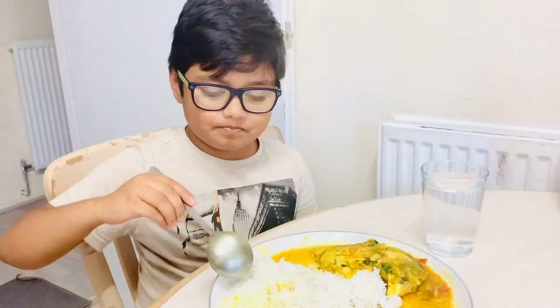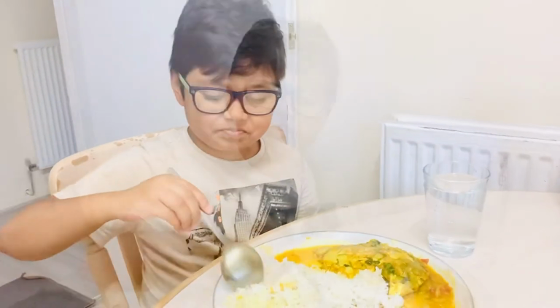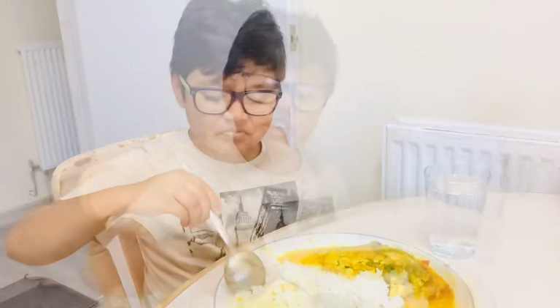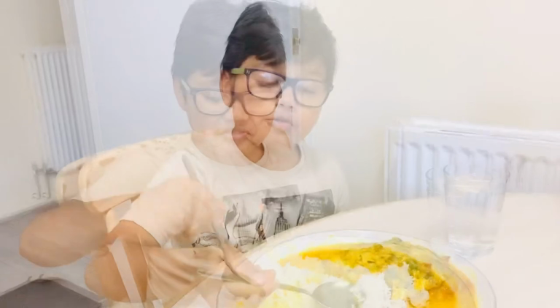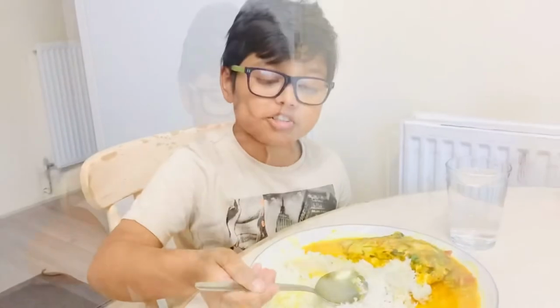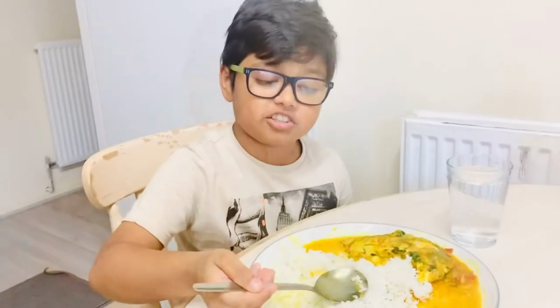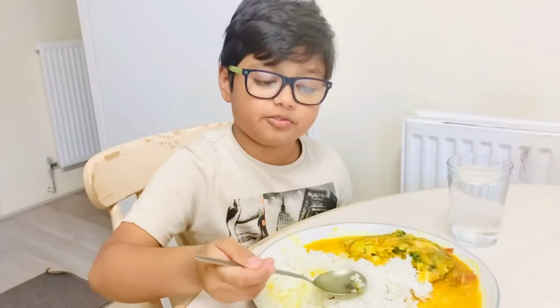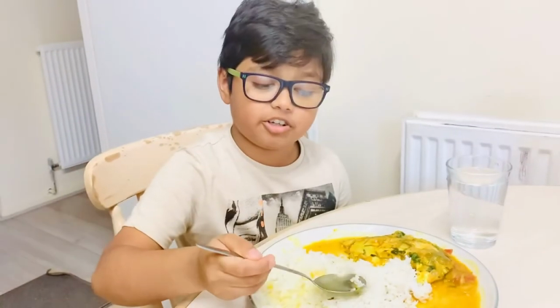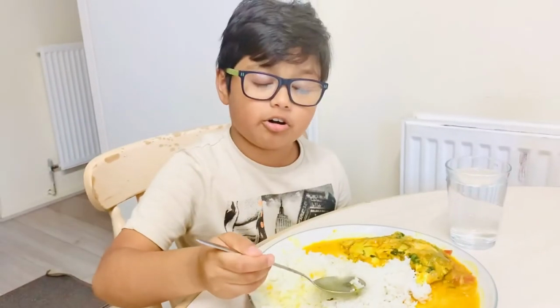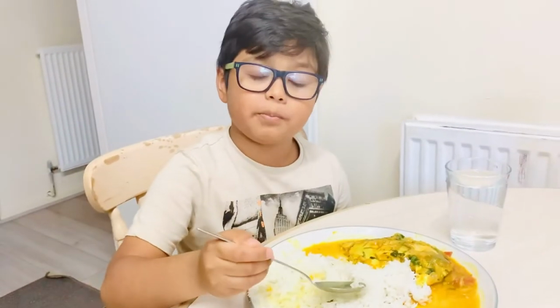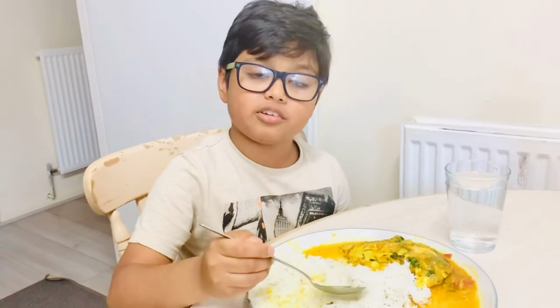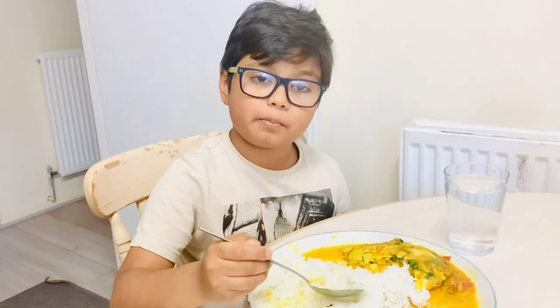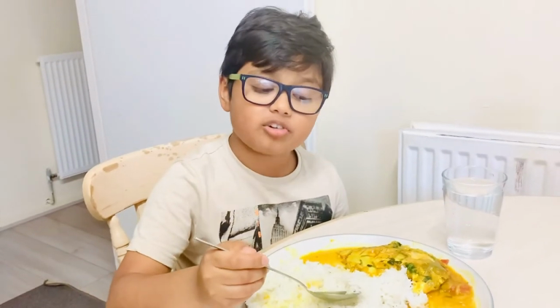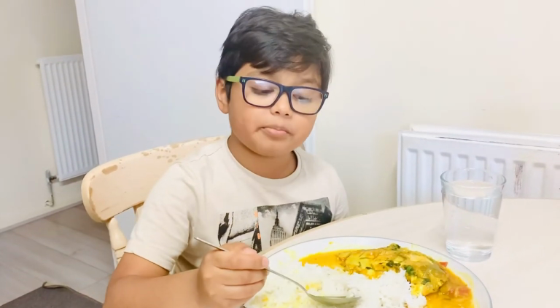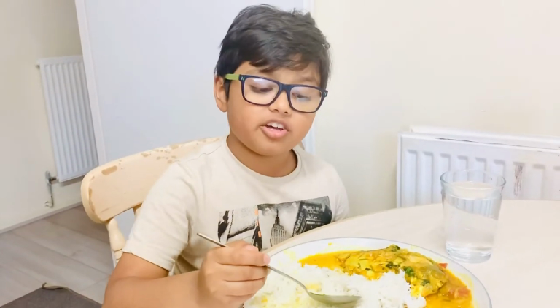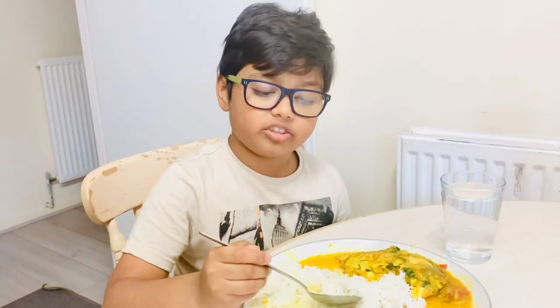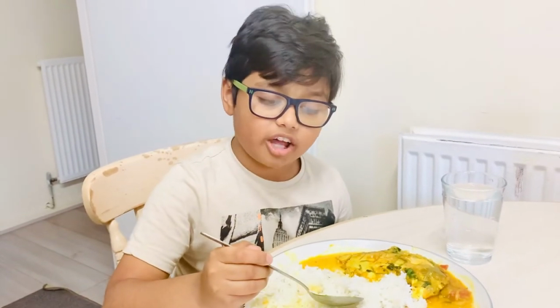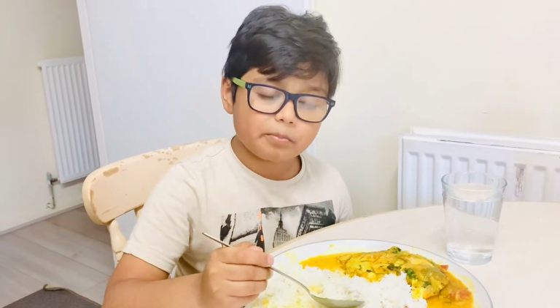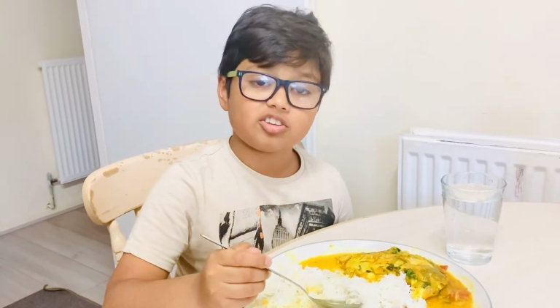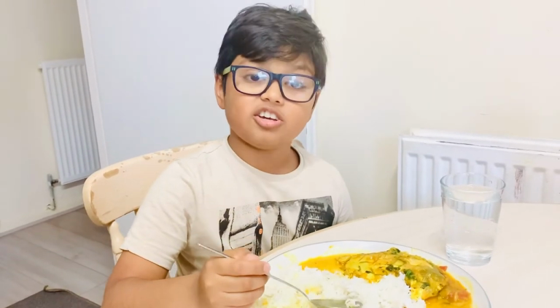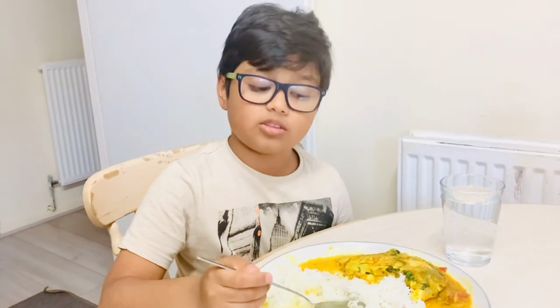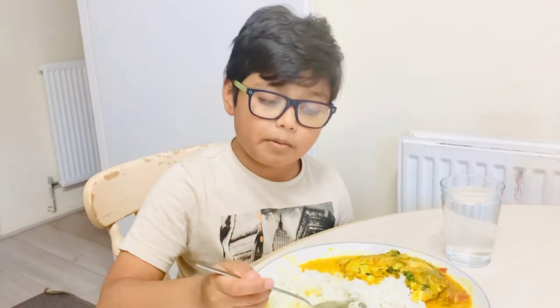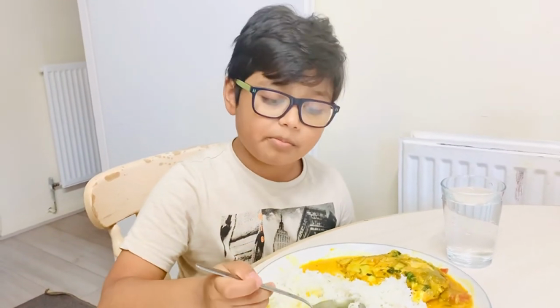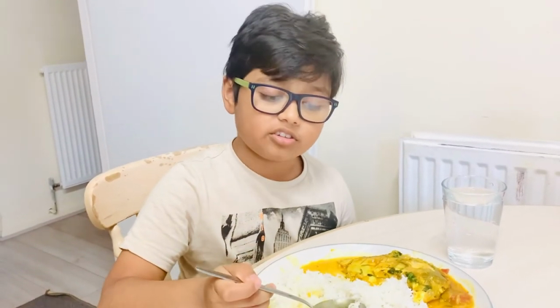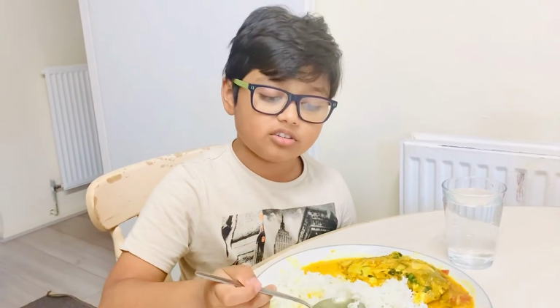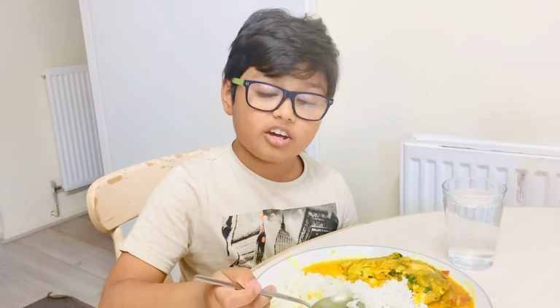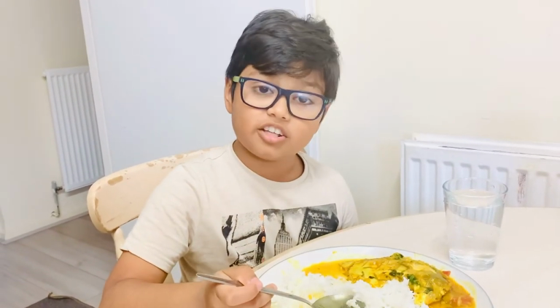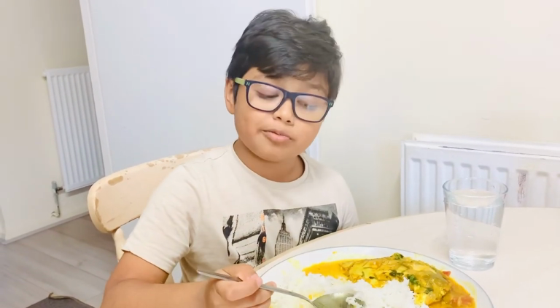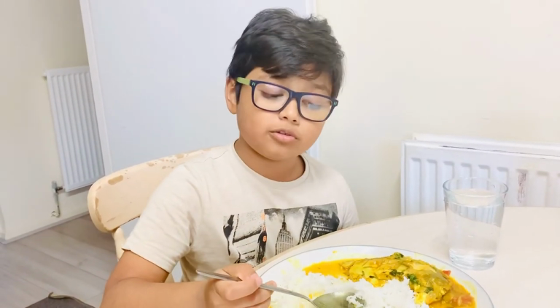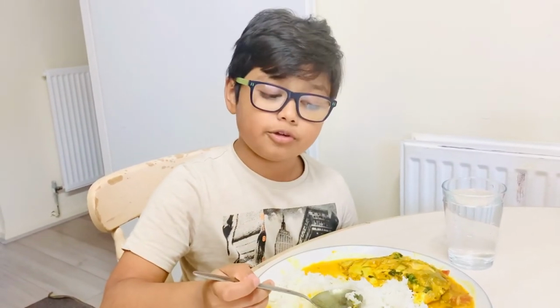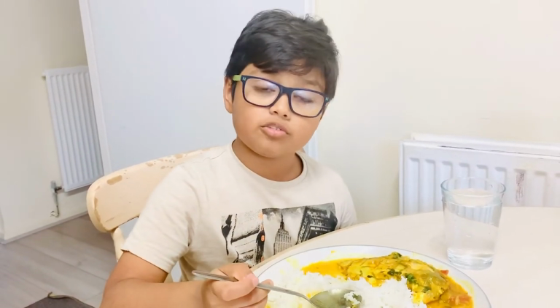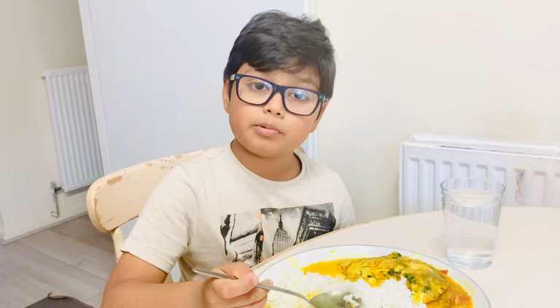Thank you for watching this video. I hope you subscribe, hit the like button, hit the bell button, and give me all the views. Bye!